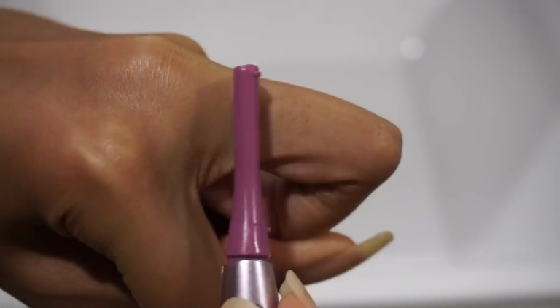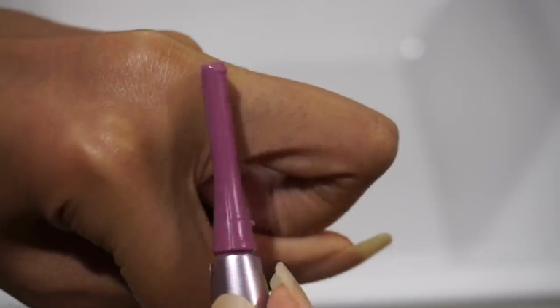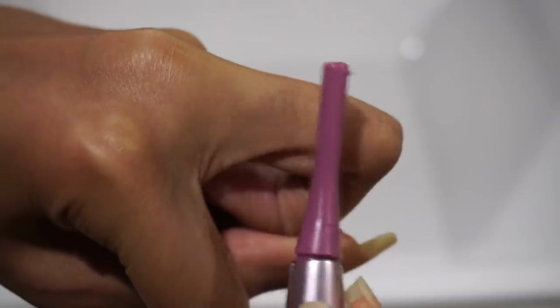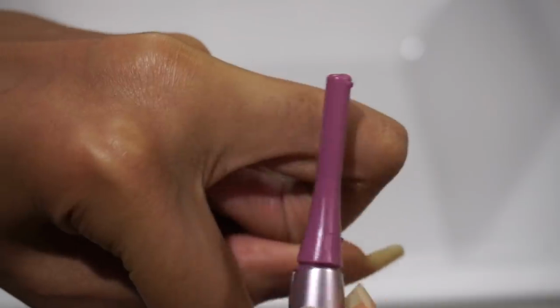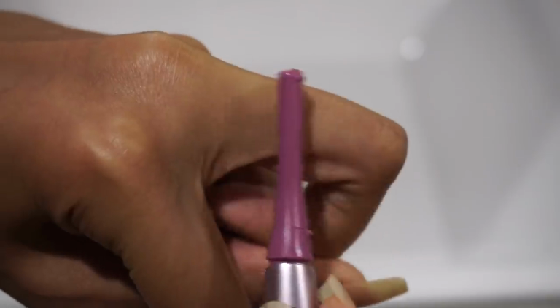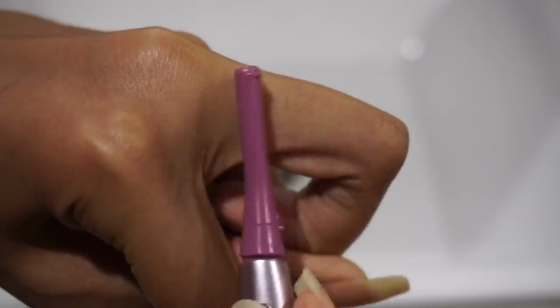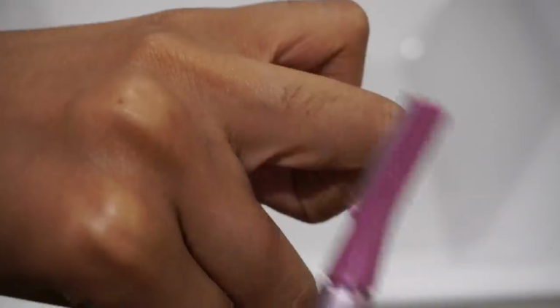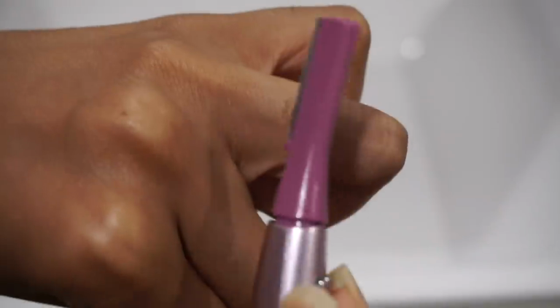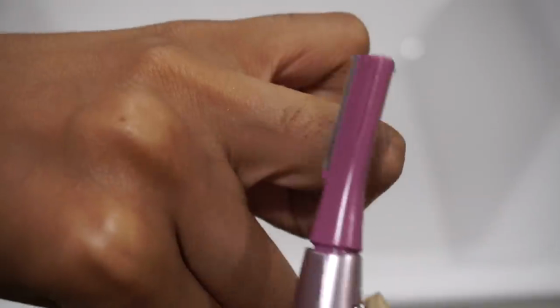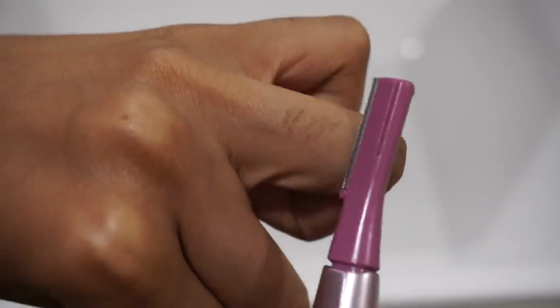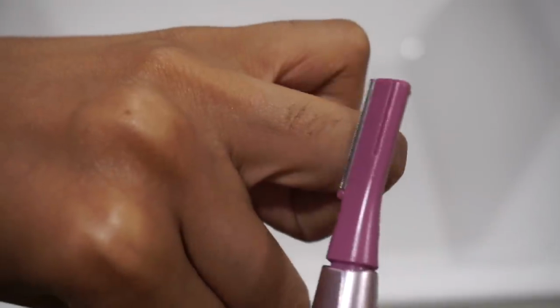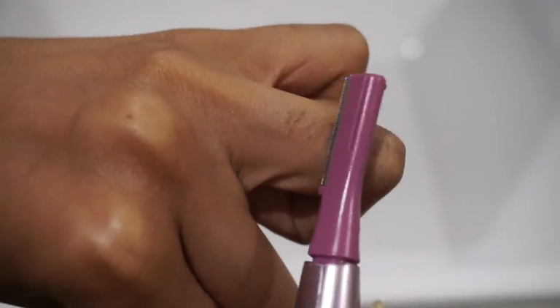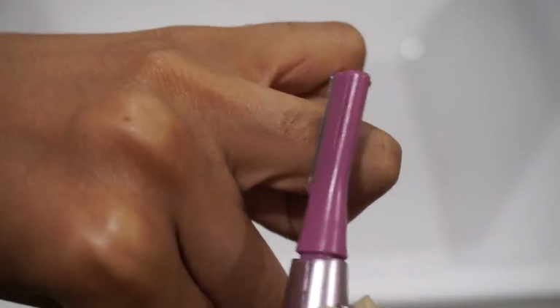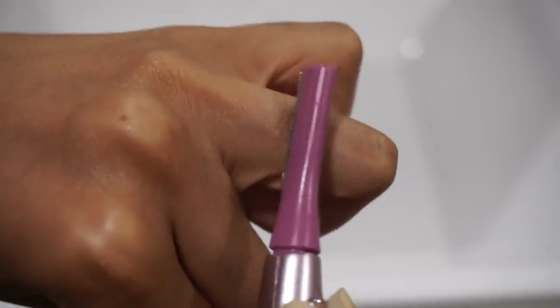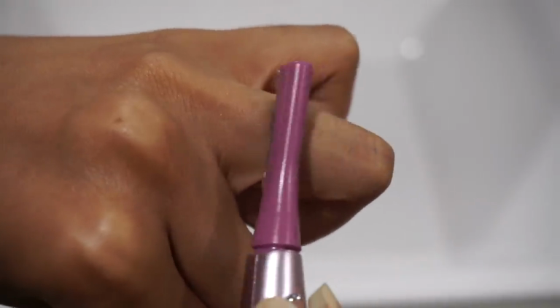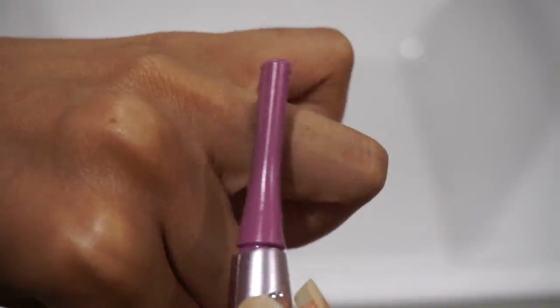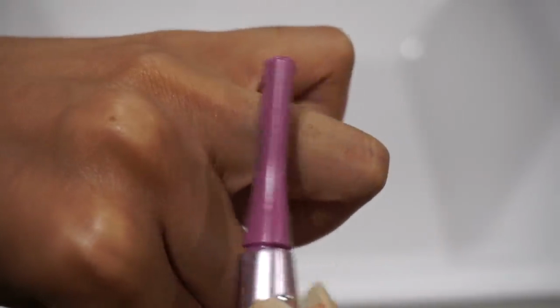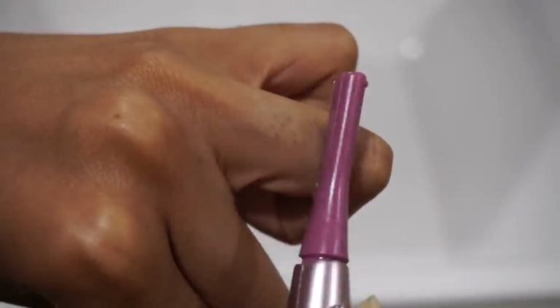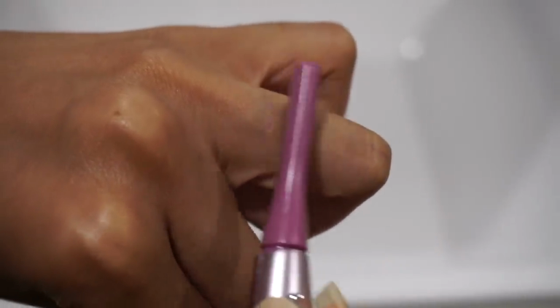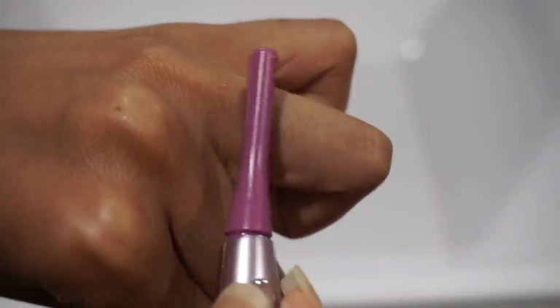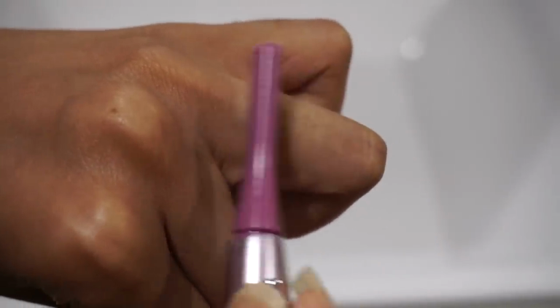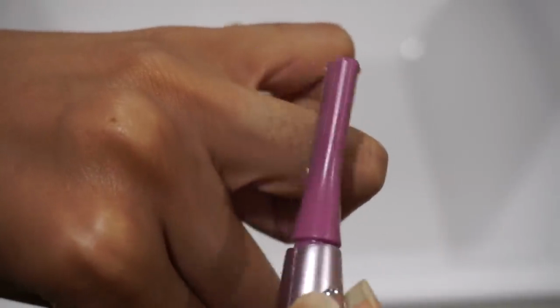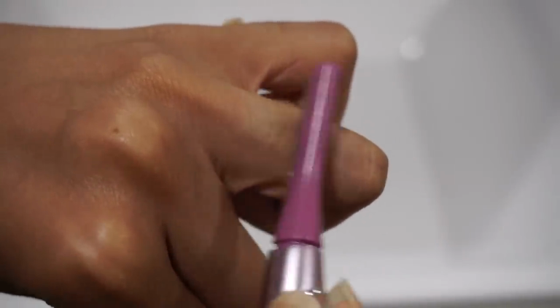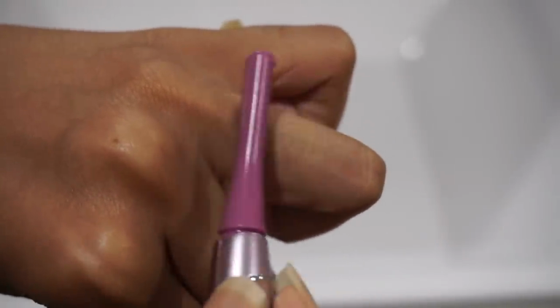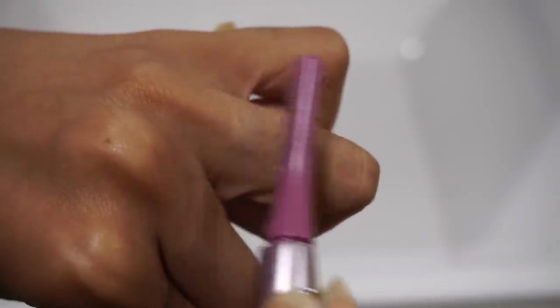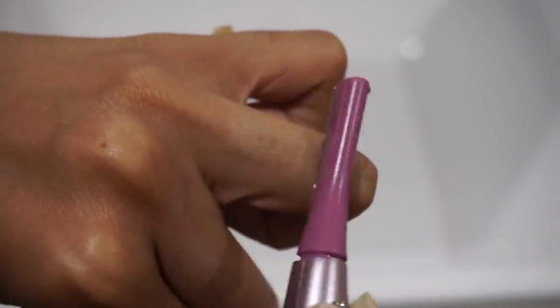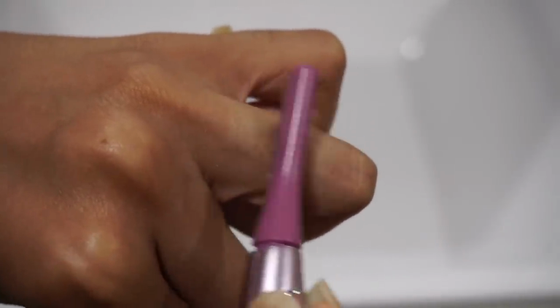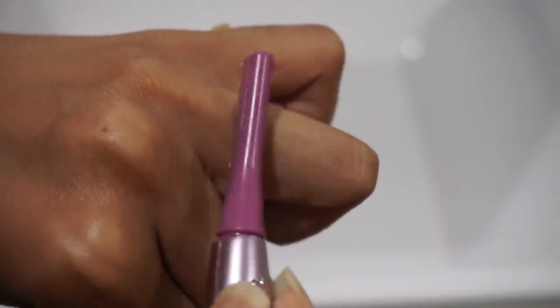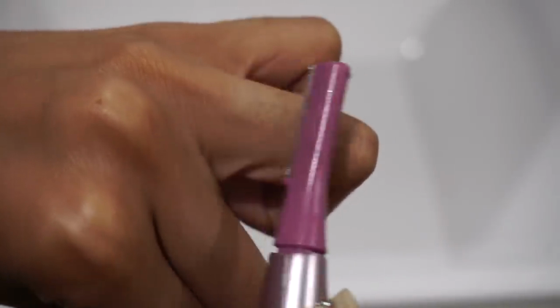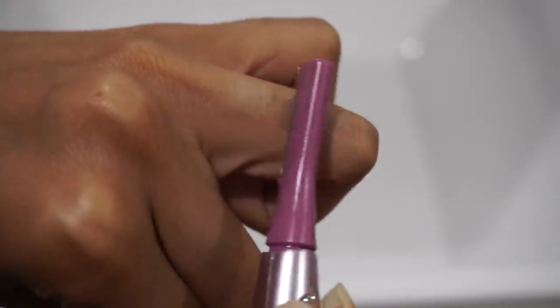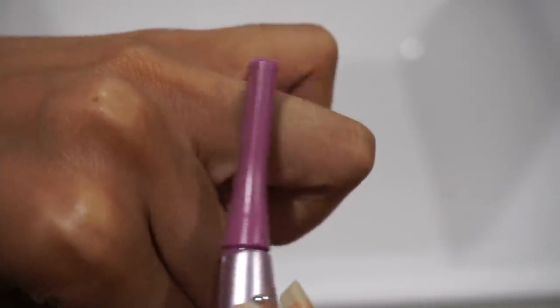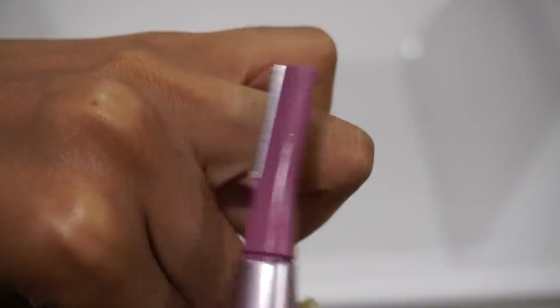First I'll run my trimmer over my fingers to de-hair them. I like this little thing — it's technically a facial trimmer, great for removing facial fuzz, but I thought I'd give it a go for the nail care routine.